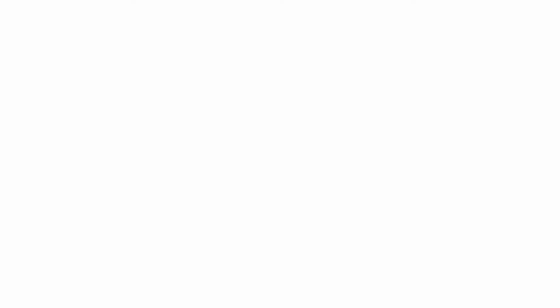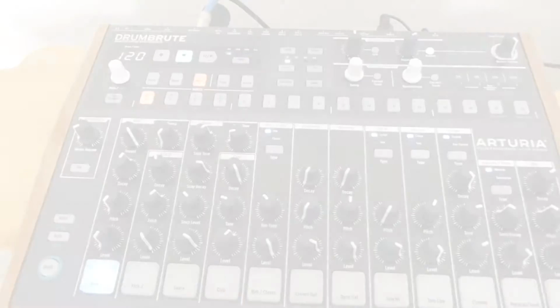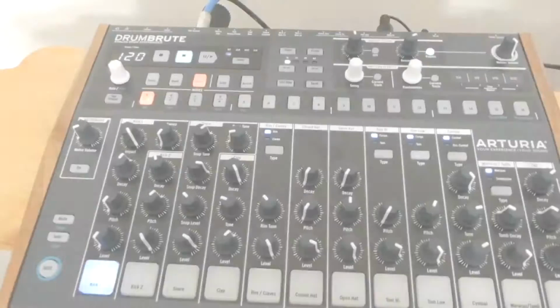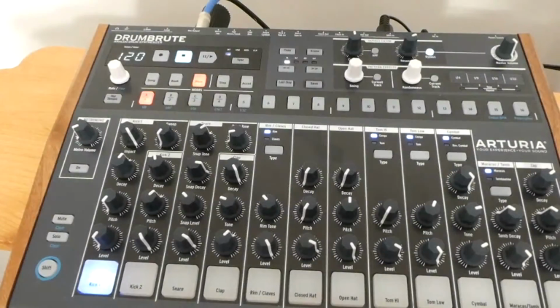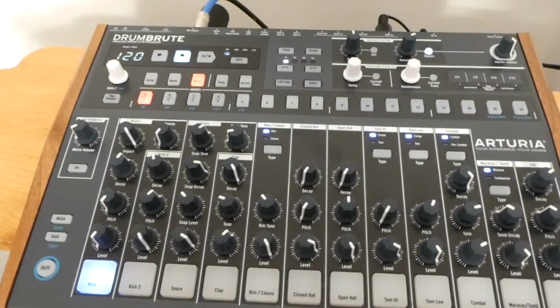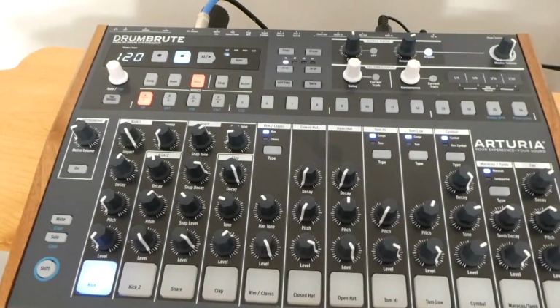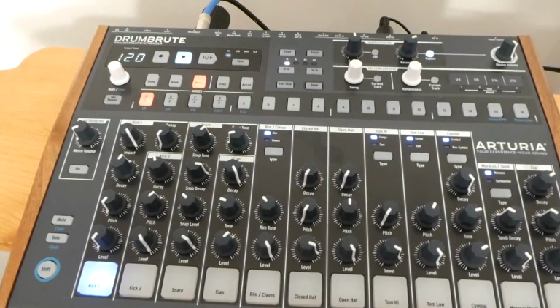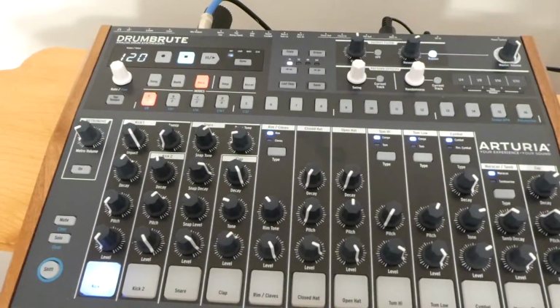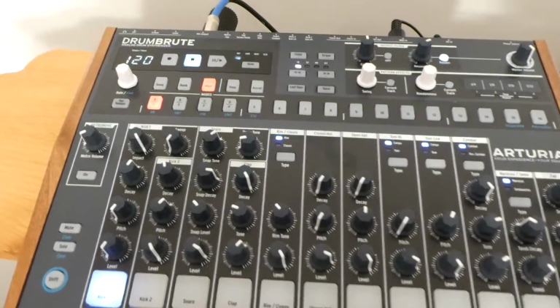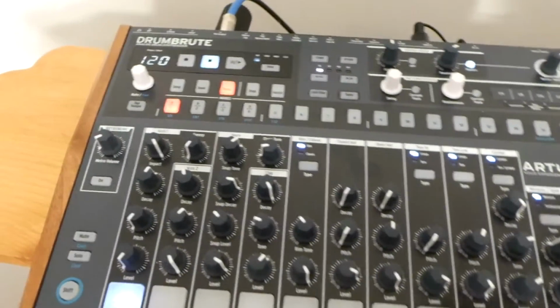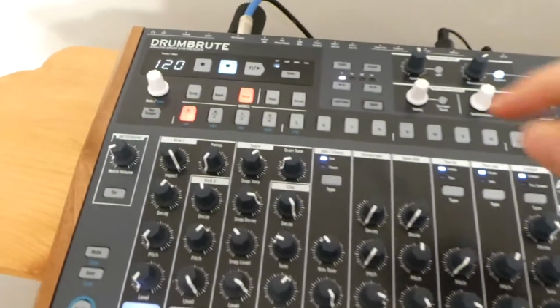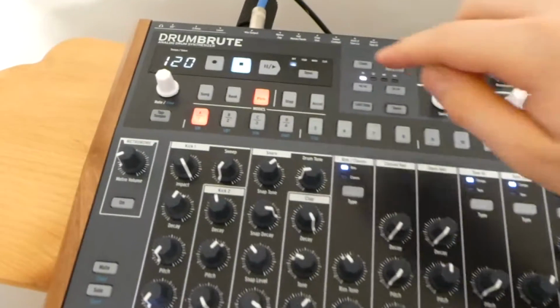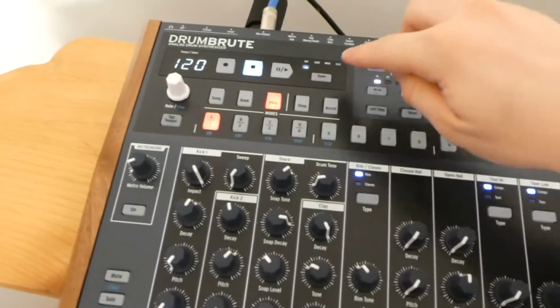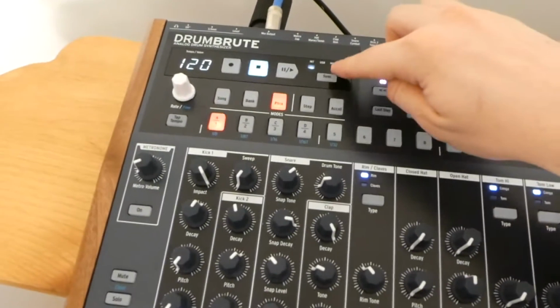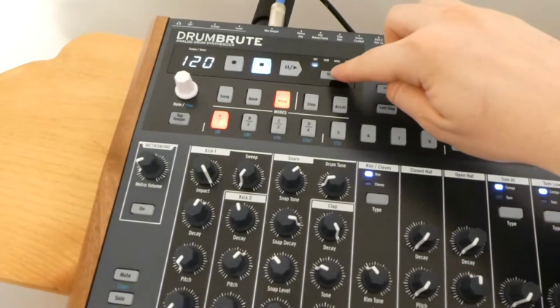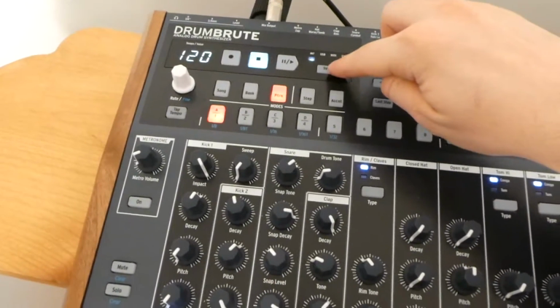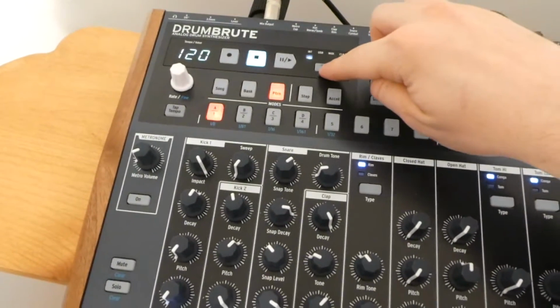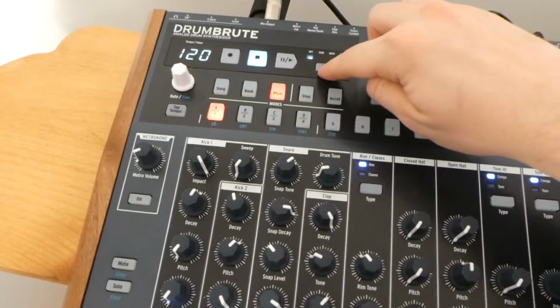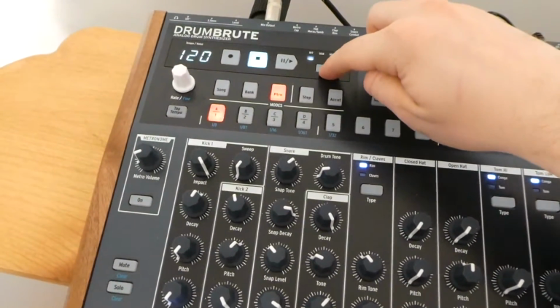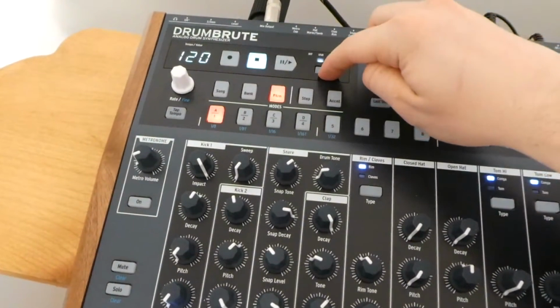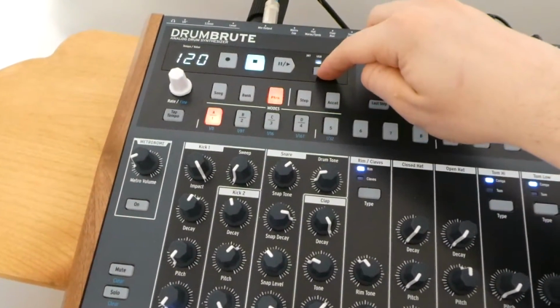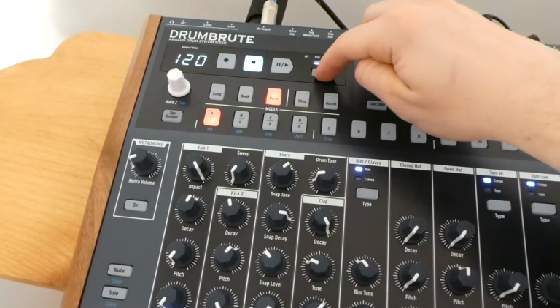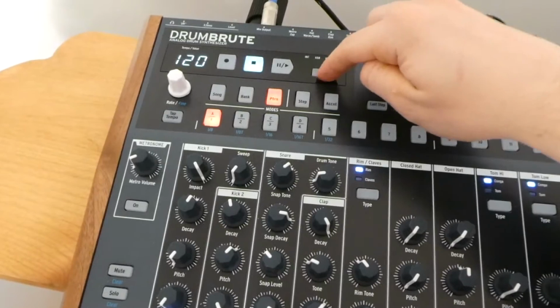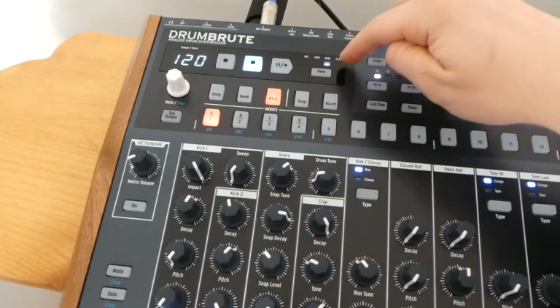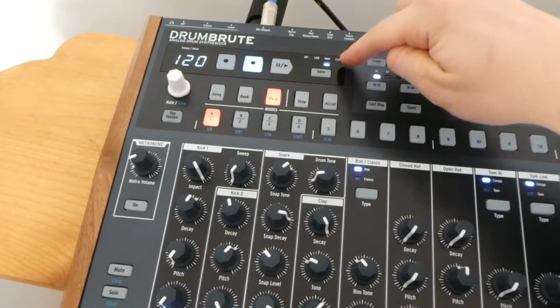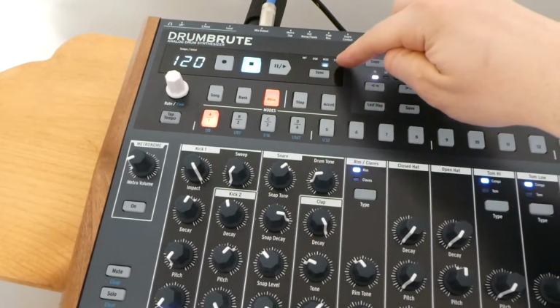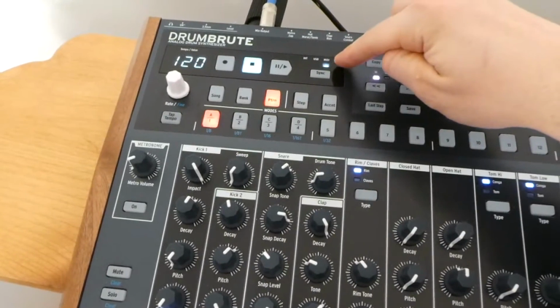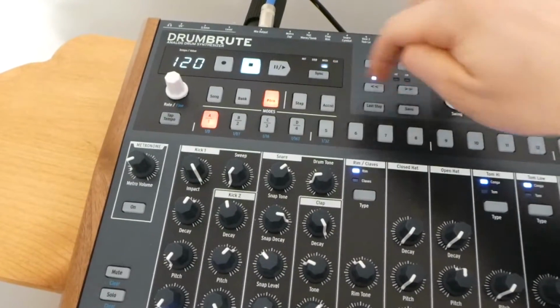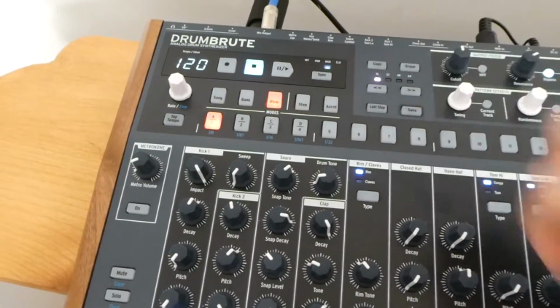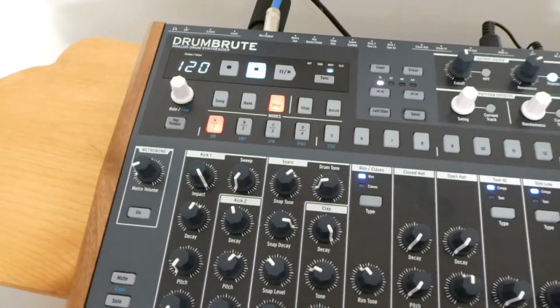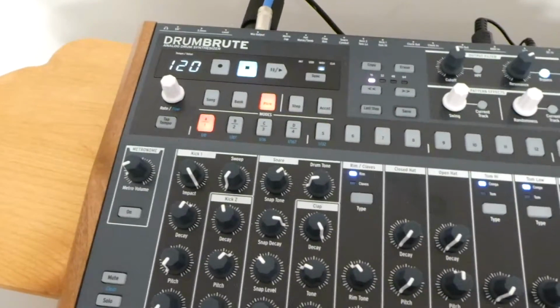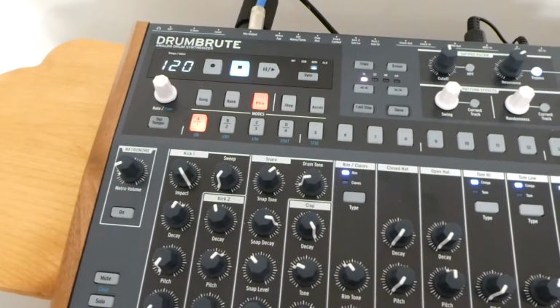Now on your Drum Brute, press the SYNC button until MIDI is illuminated.